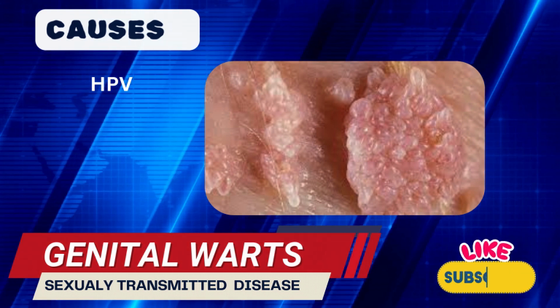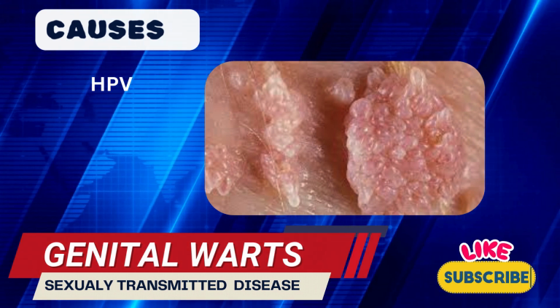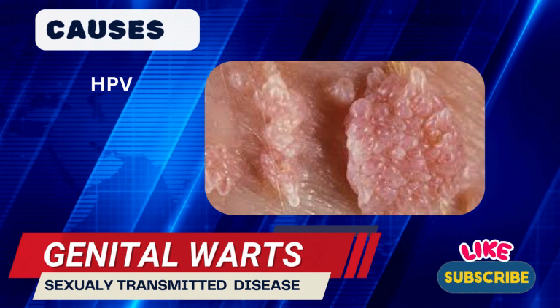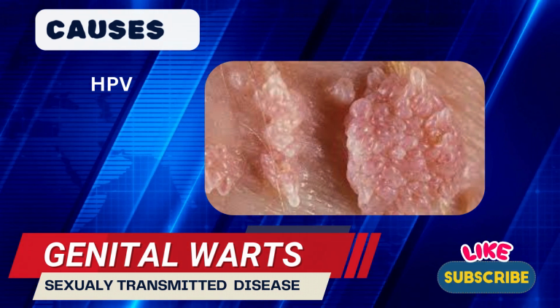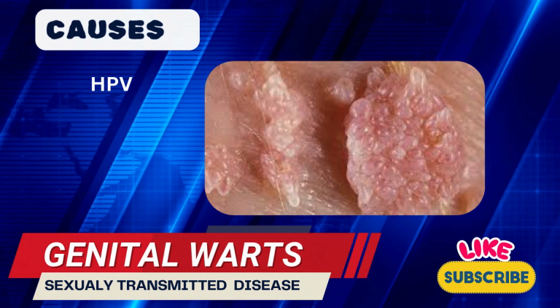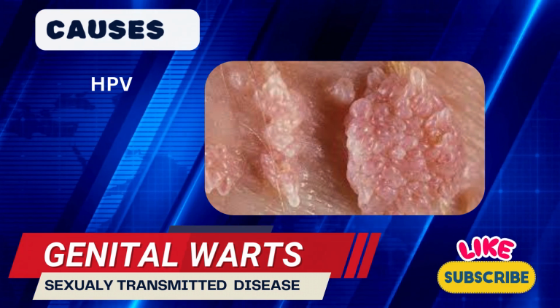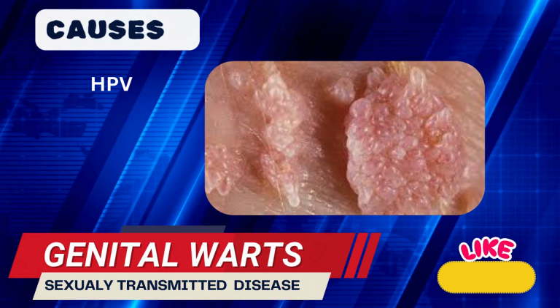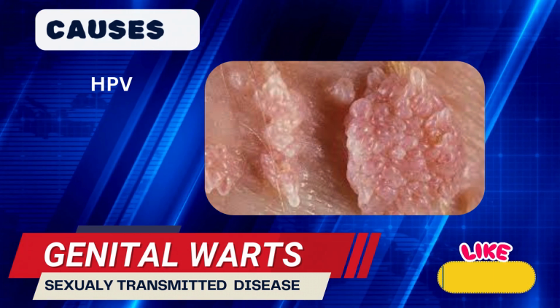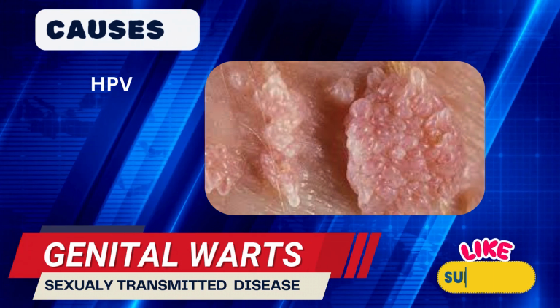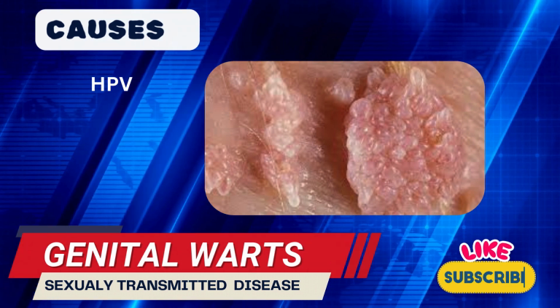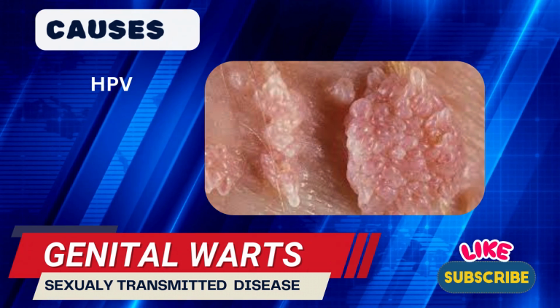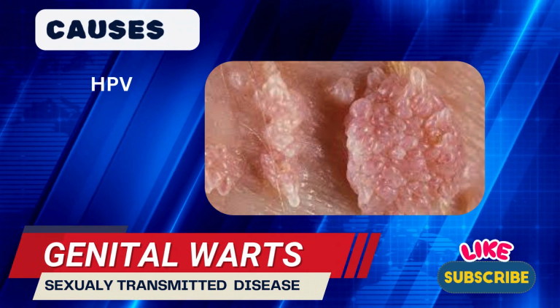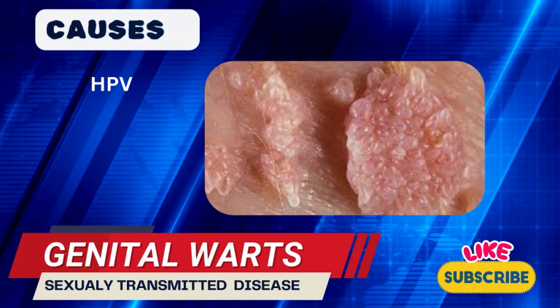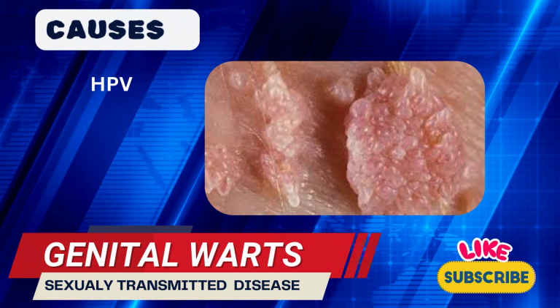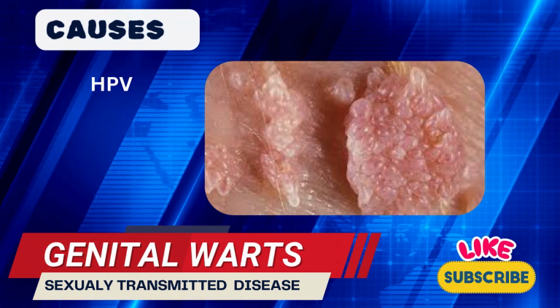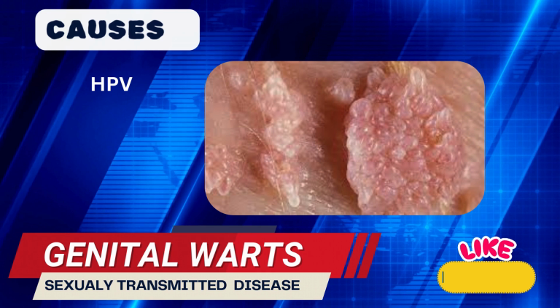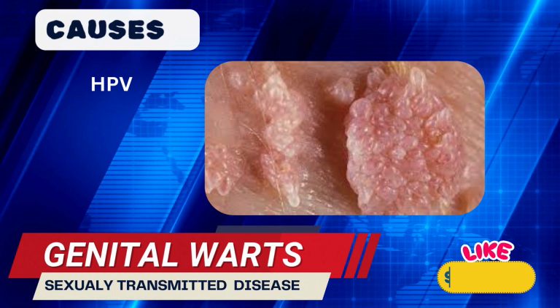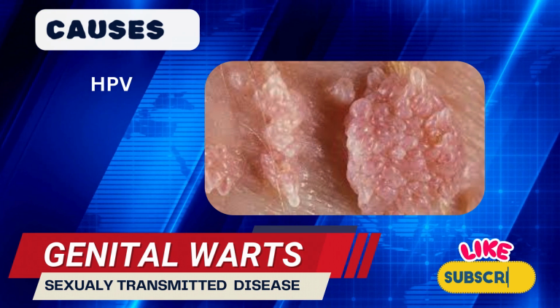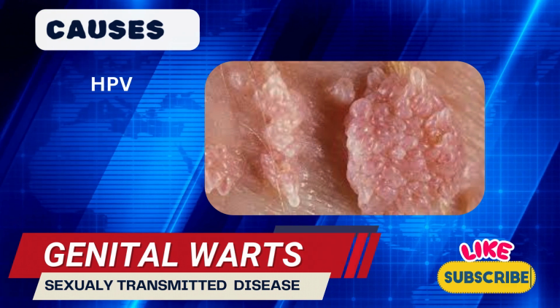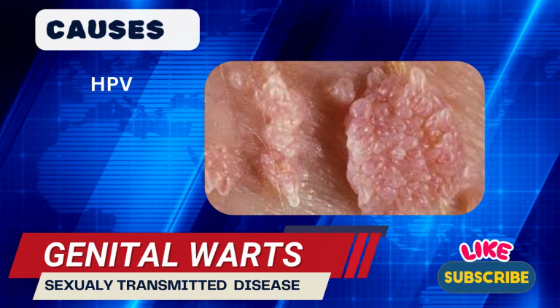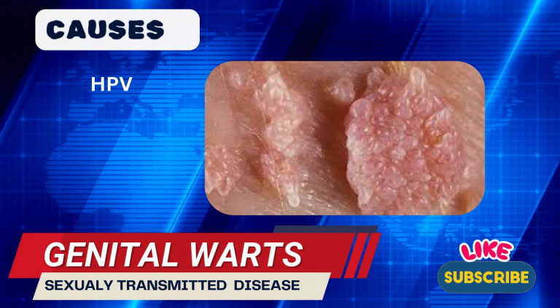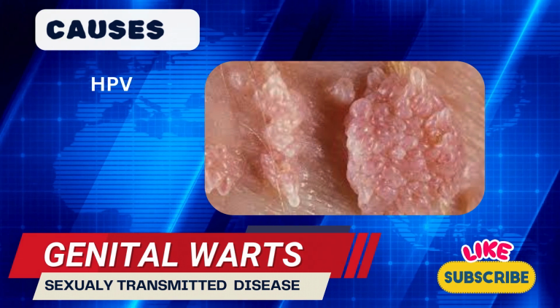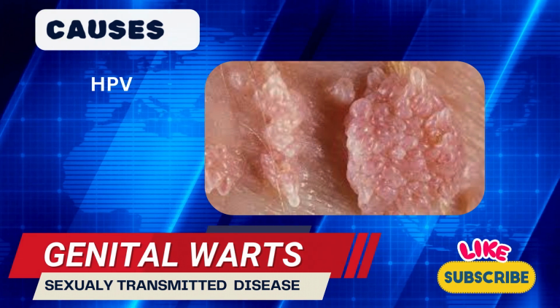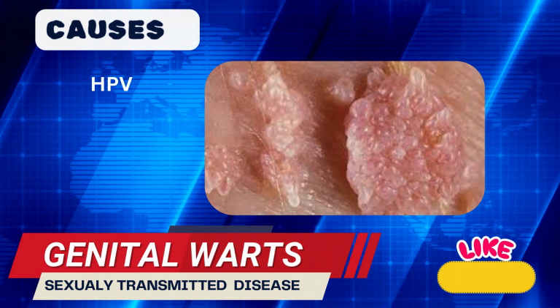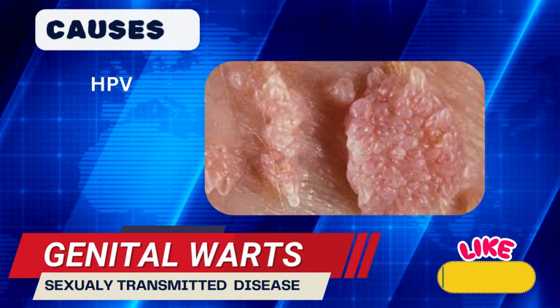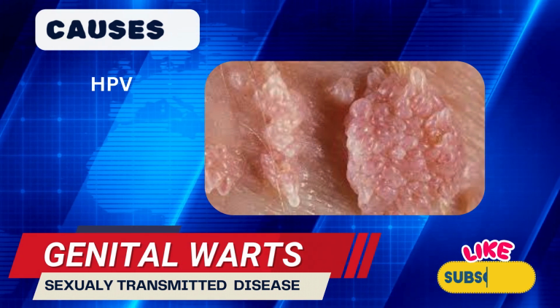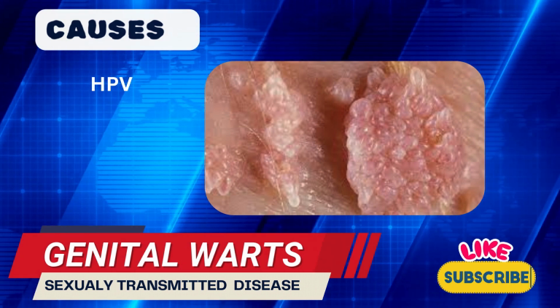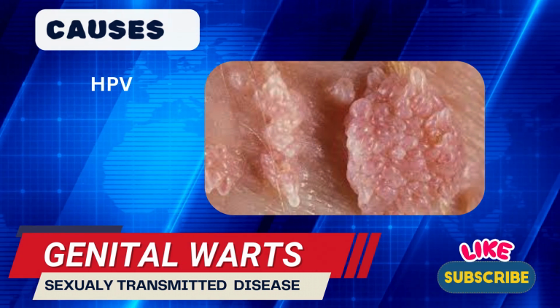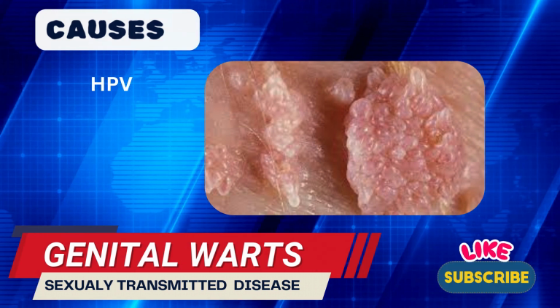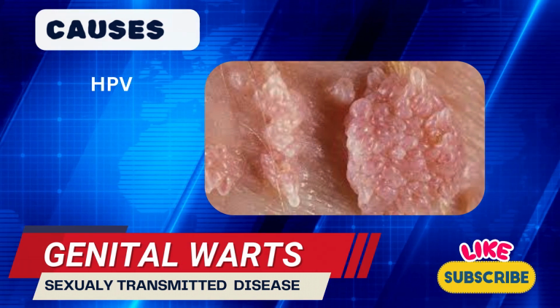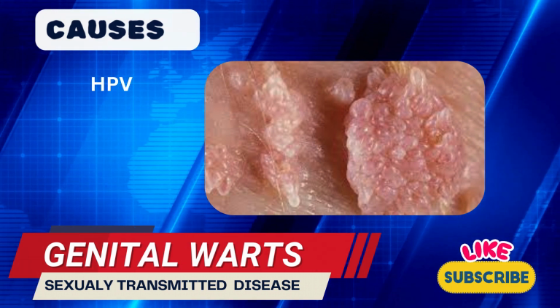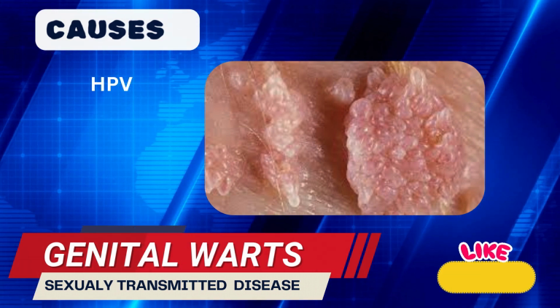HPV is highly contagious and spreads through skin-to-skin contact, often during vaginal, anal, or oral sex.